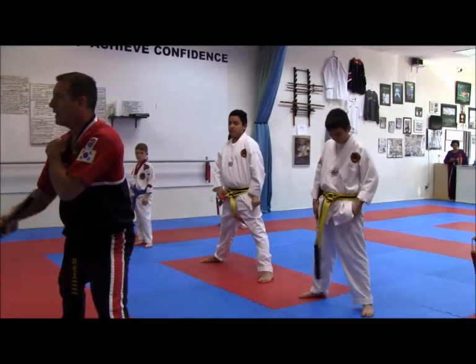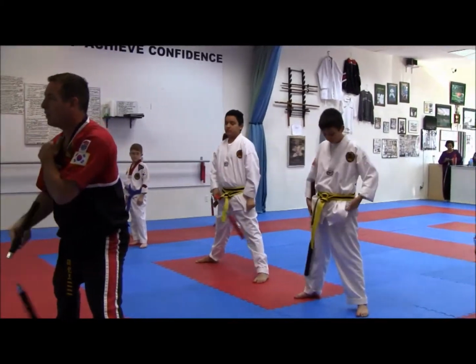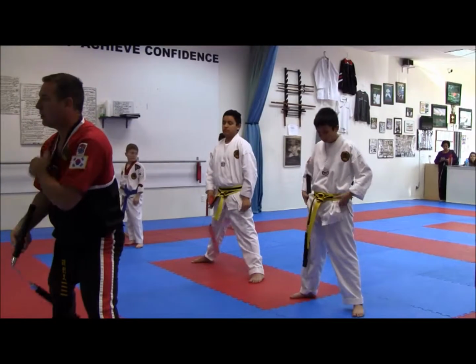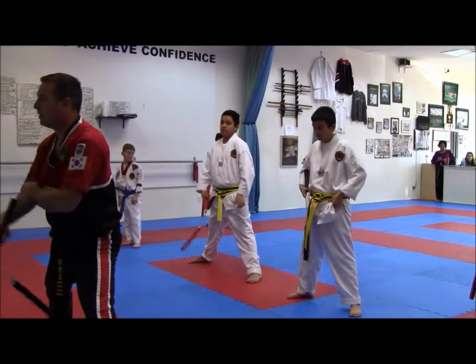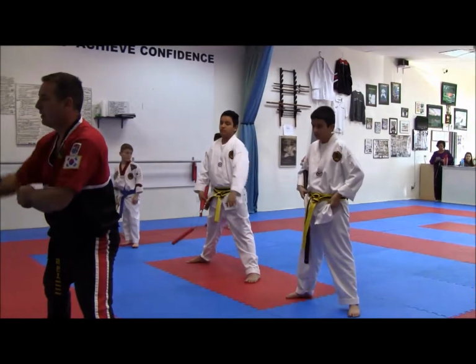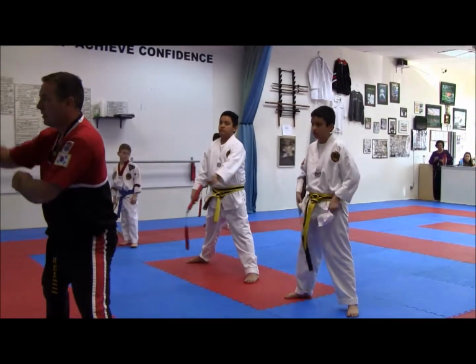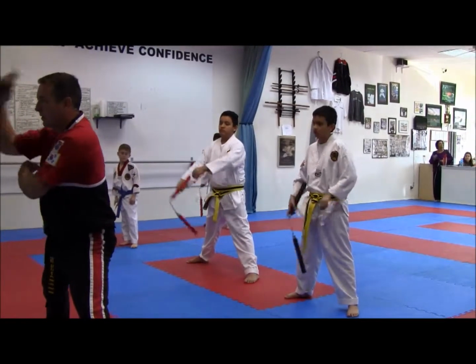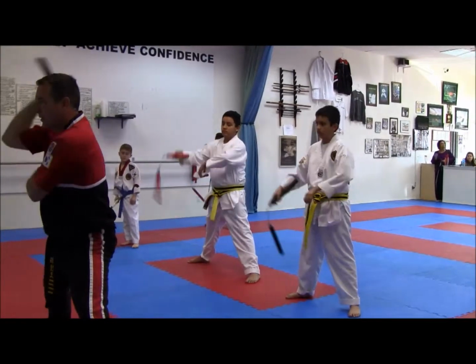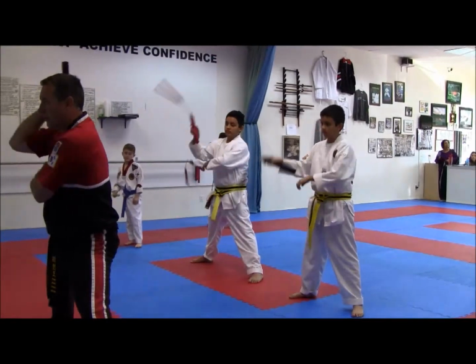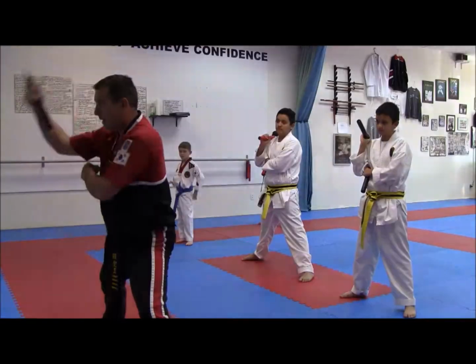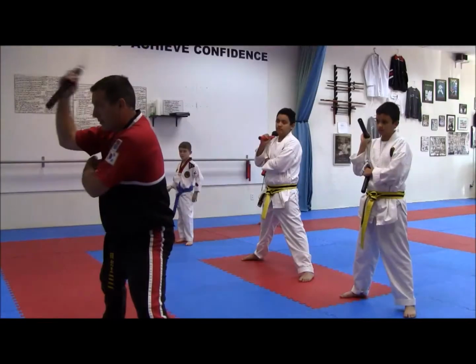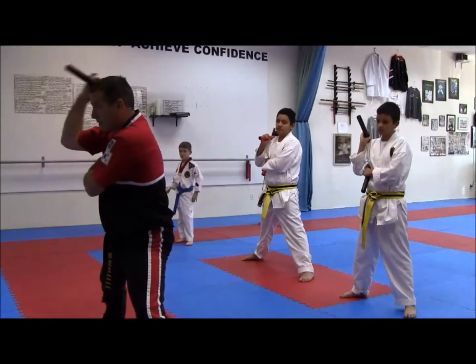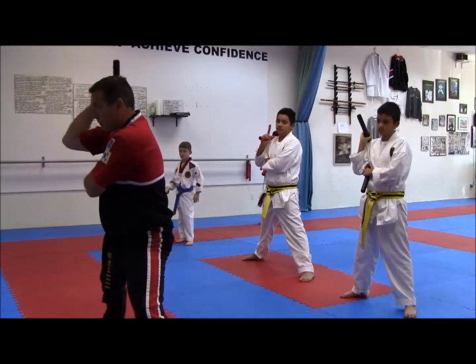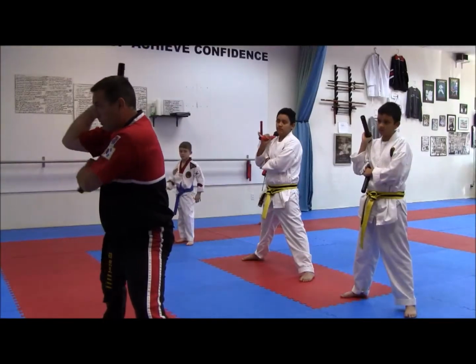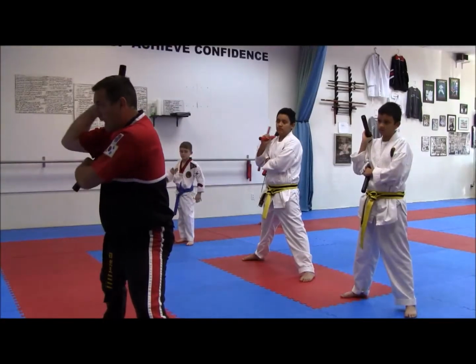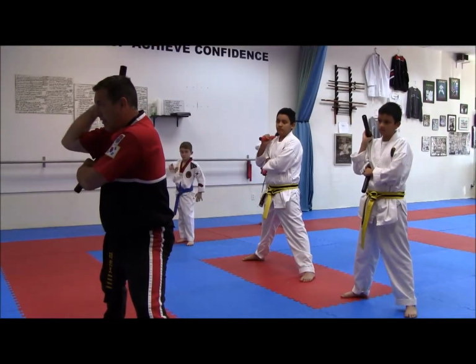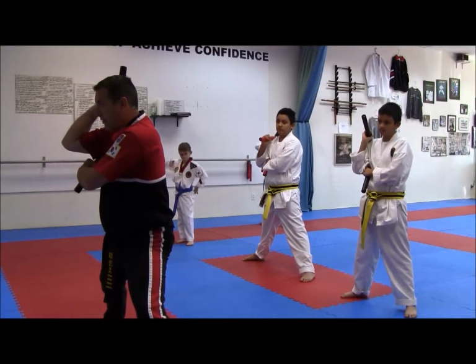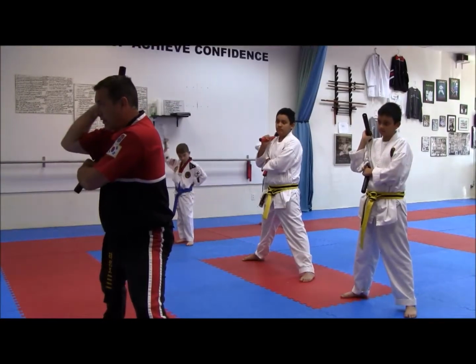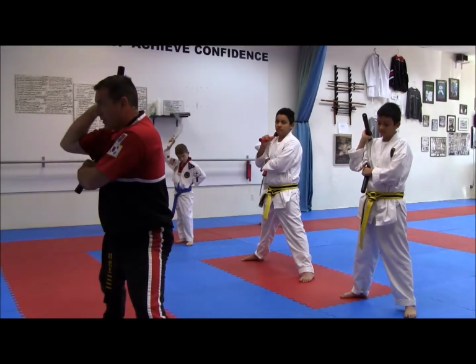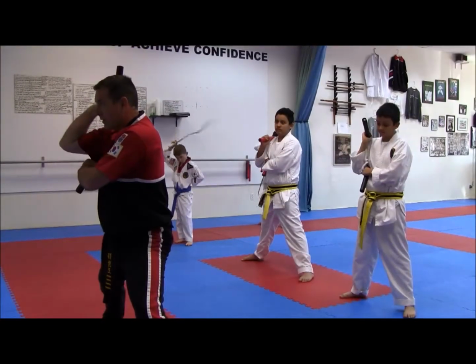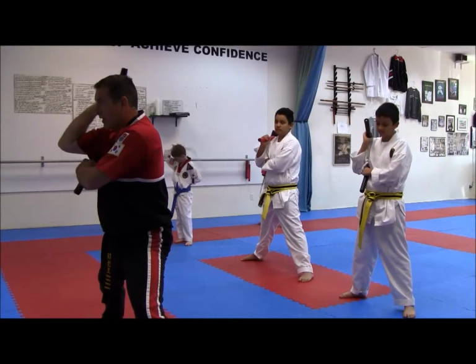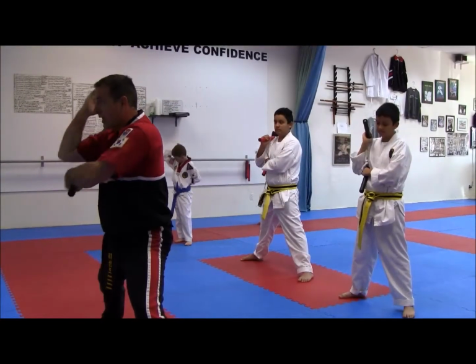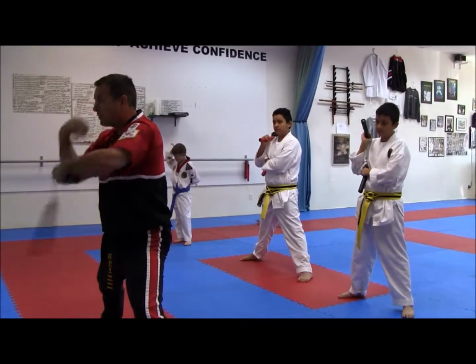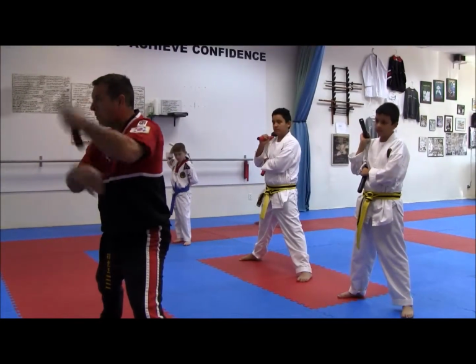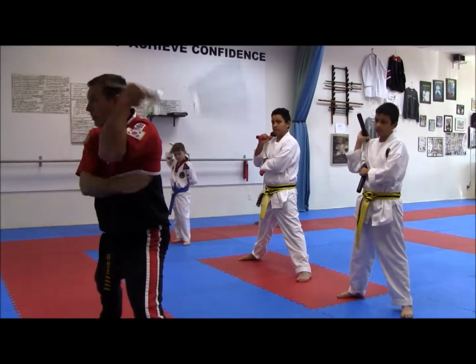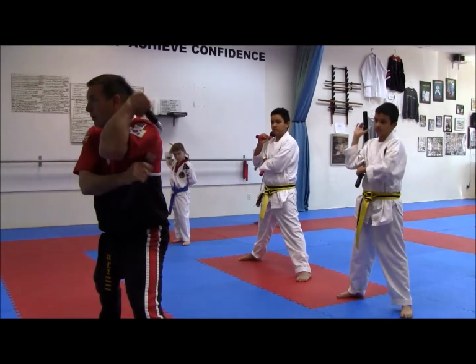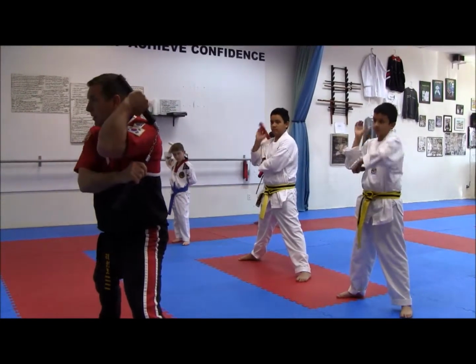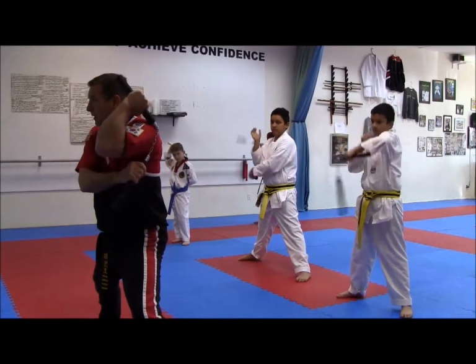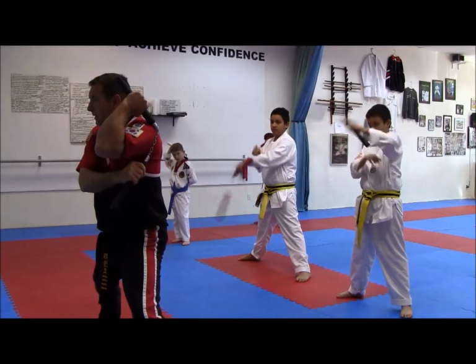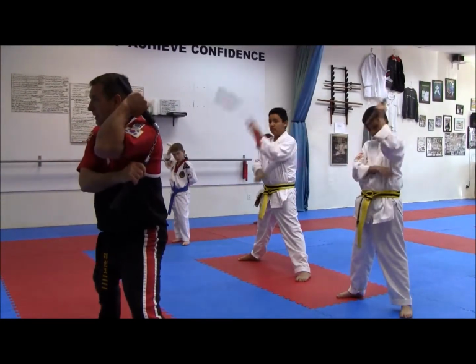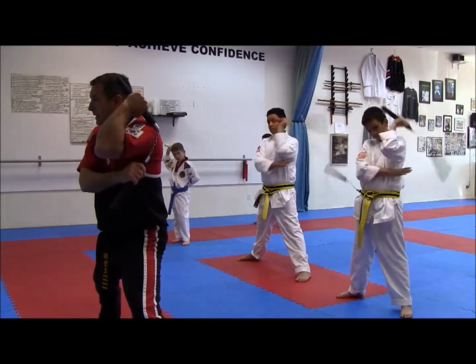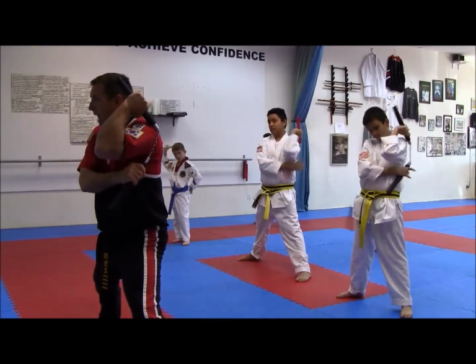Right shoulder, simple up, catch. Left shoulder, catch.